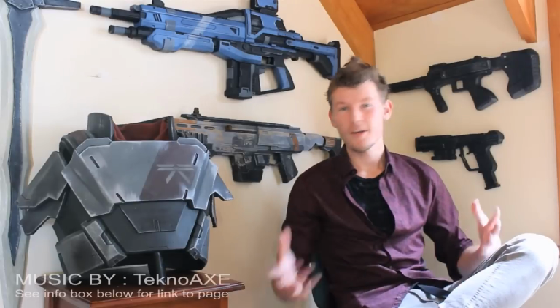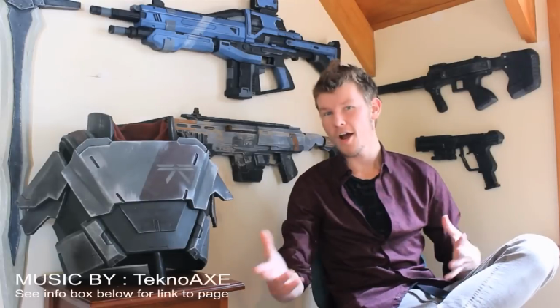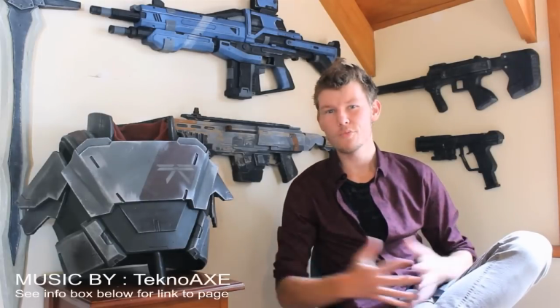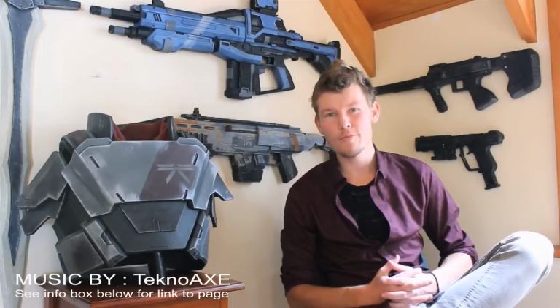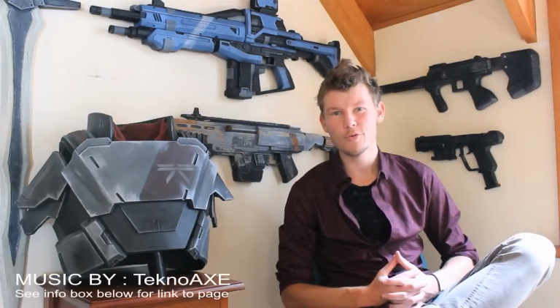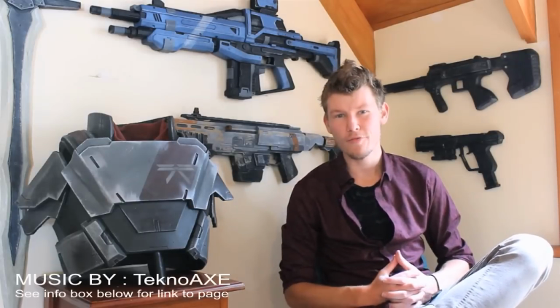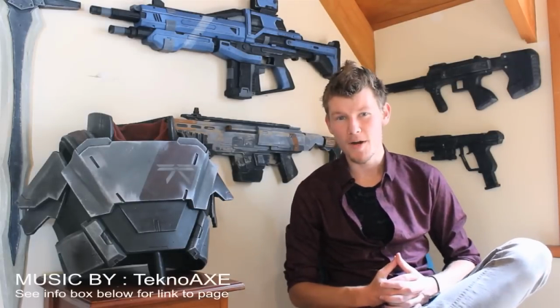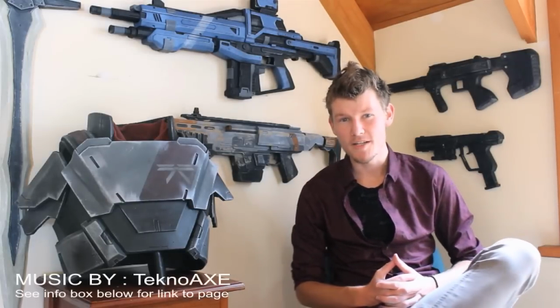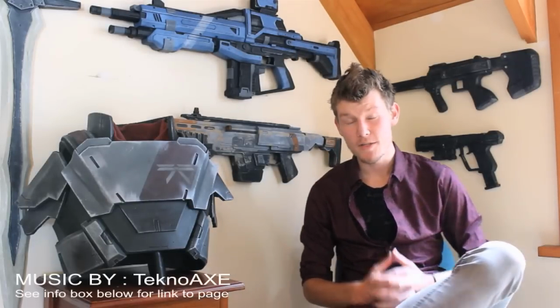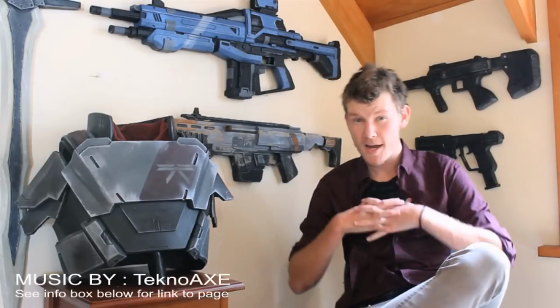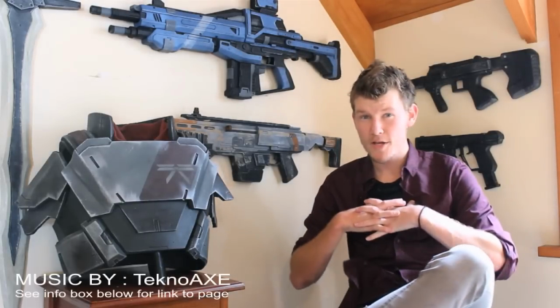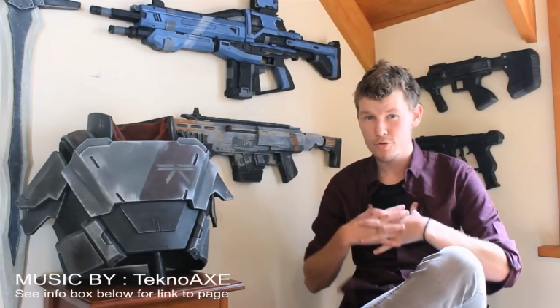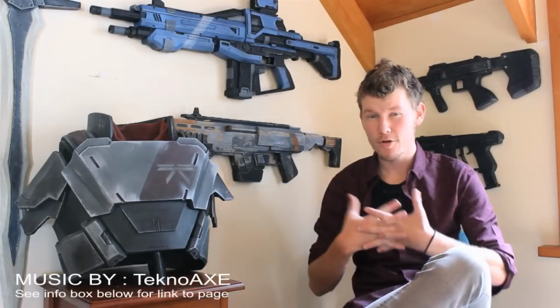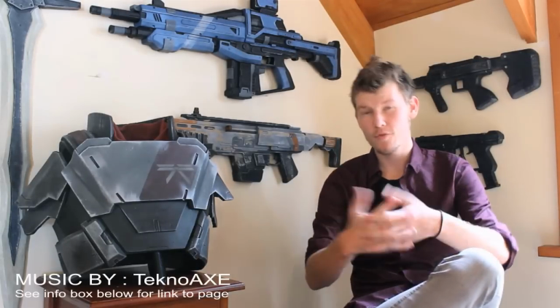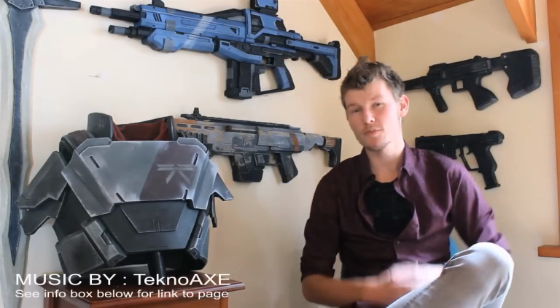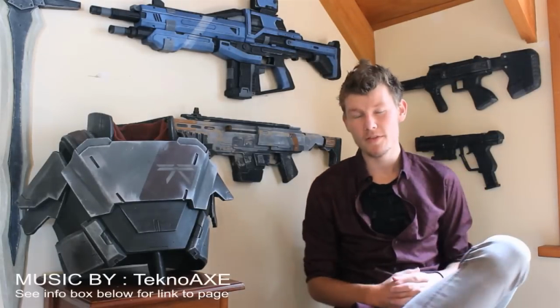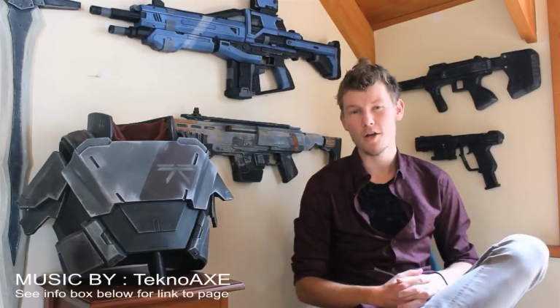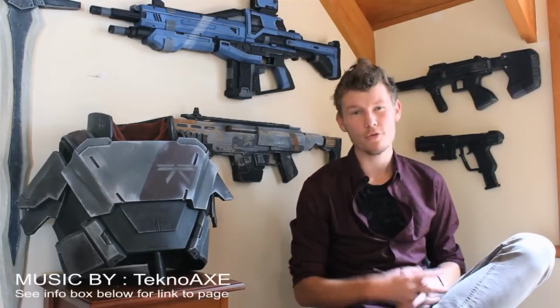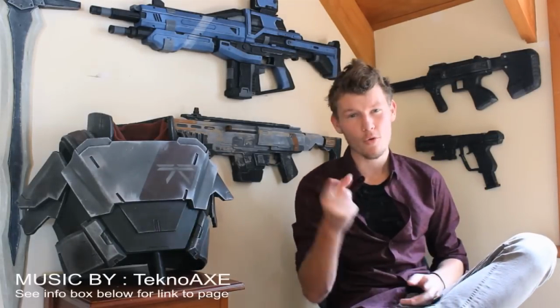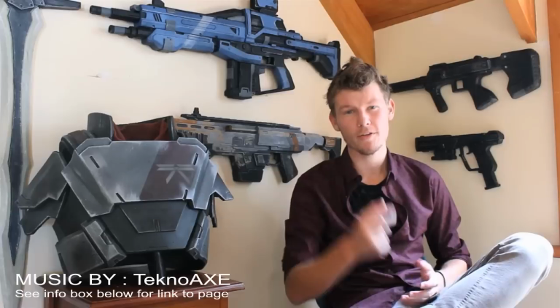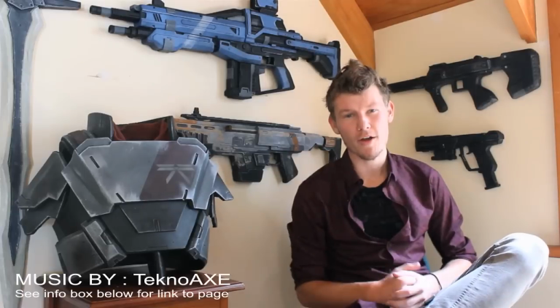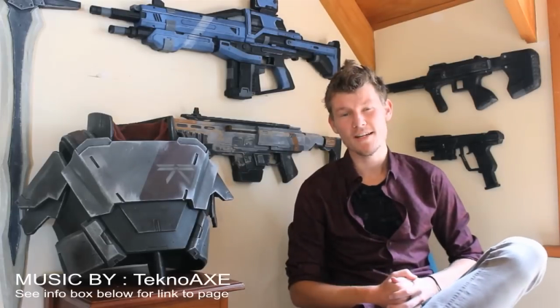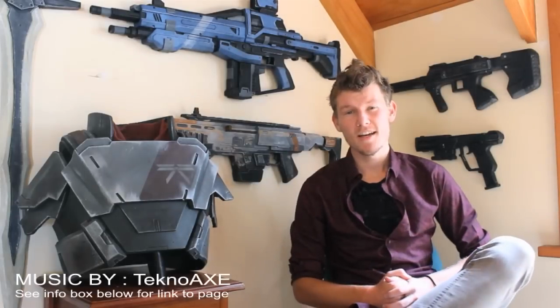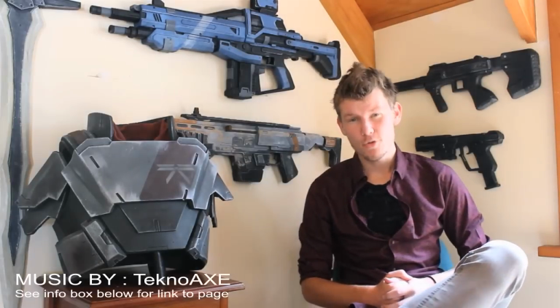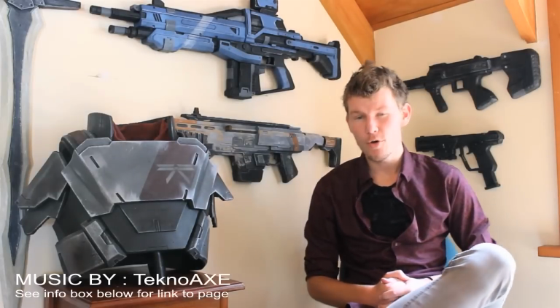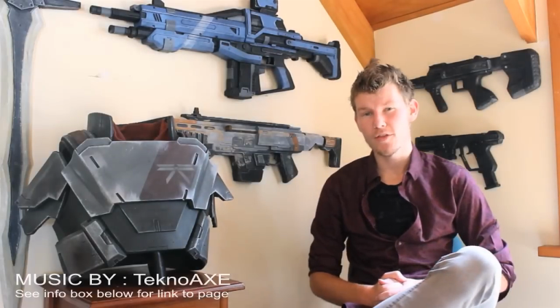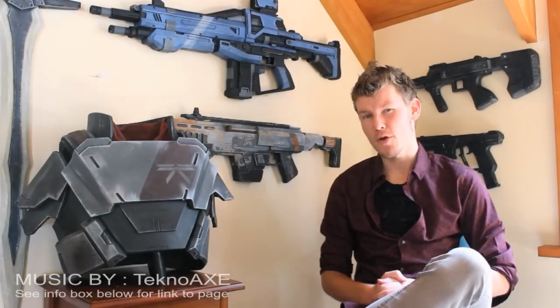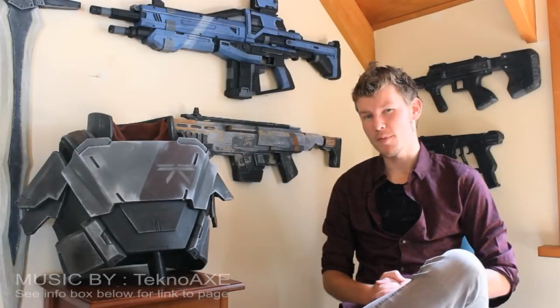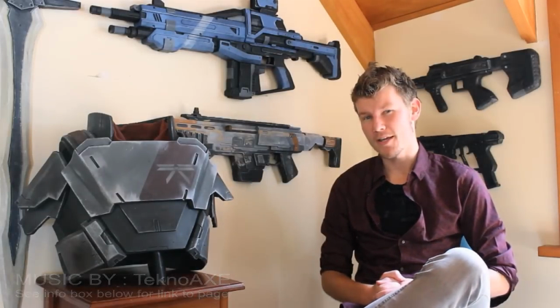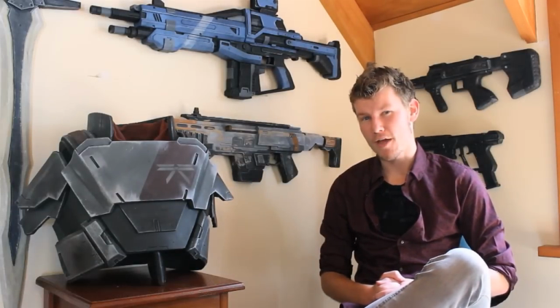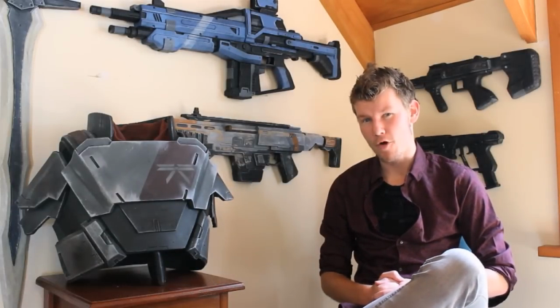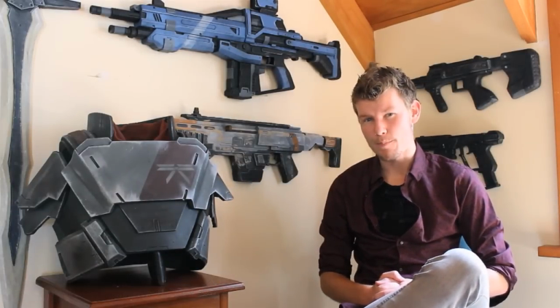G'day guys, welcome to another video by DFT. My name is Andrew Cook, and of course by the title you've already read, you know that this video is about EVA Foam.